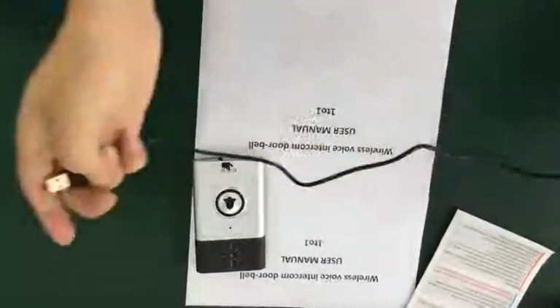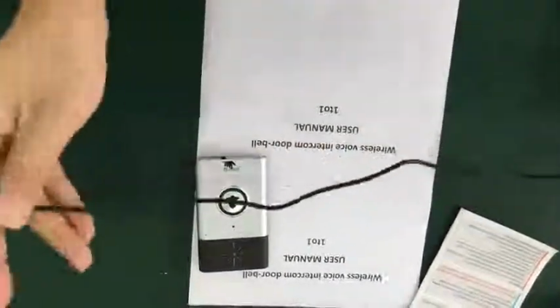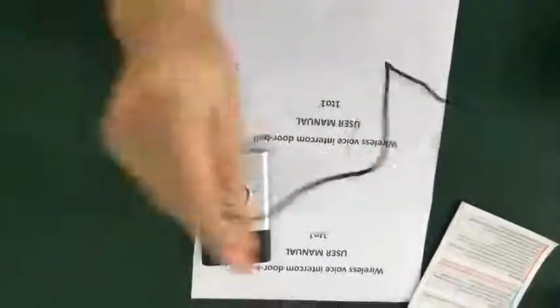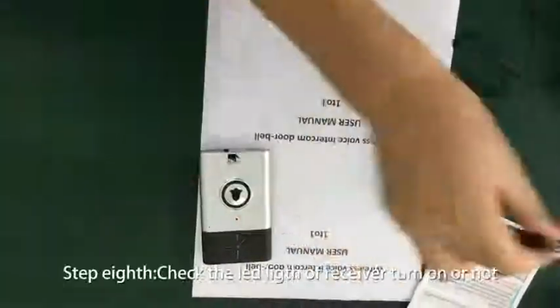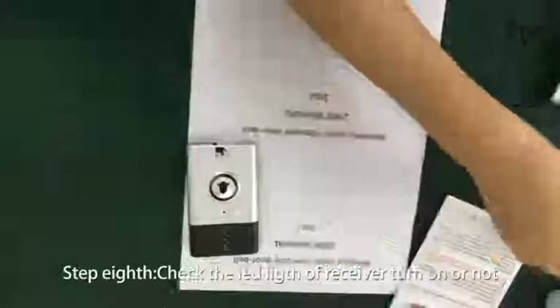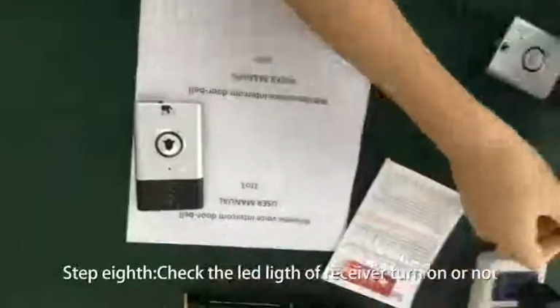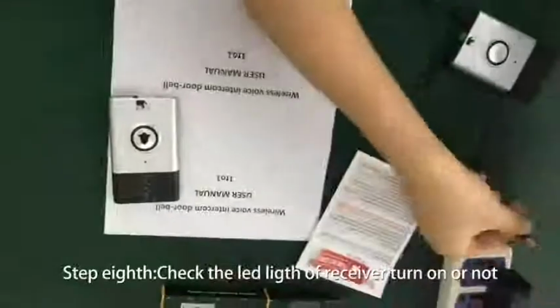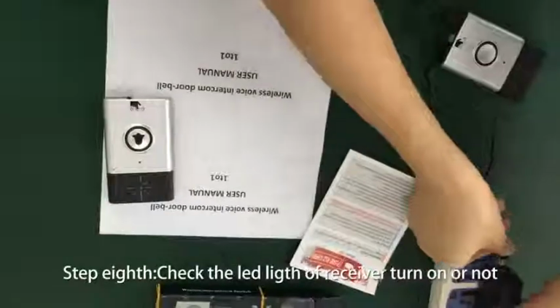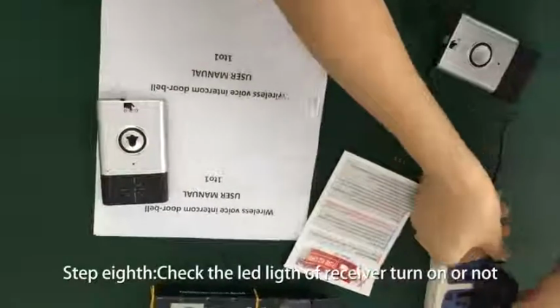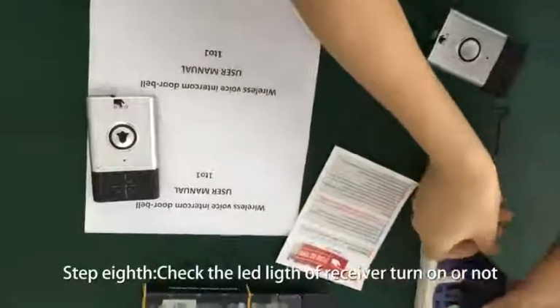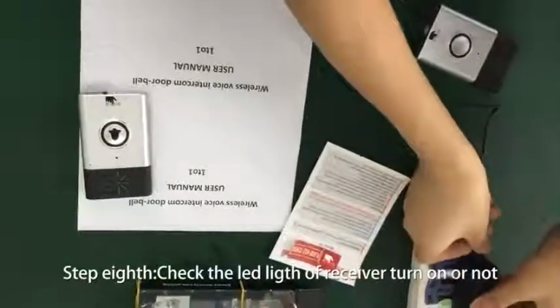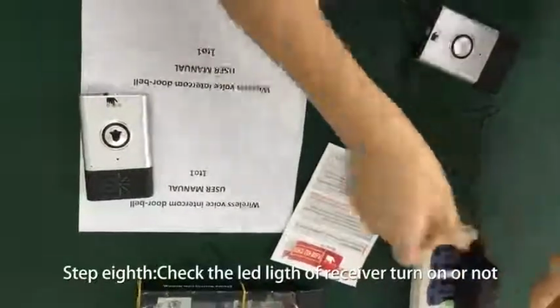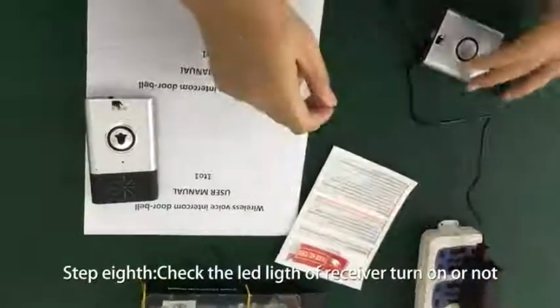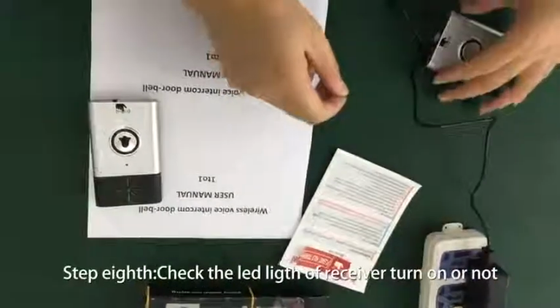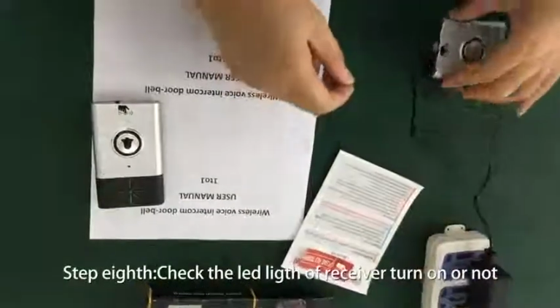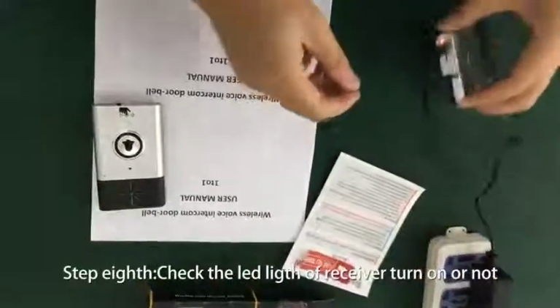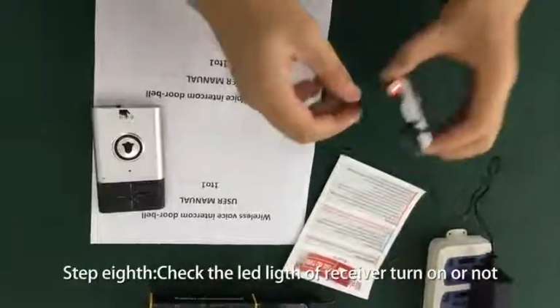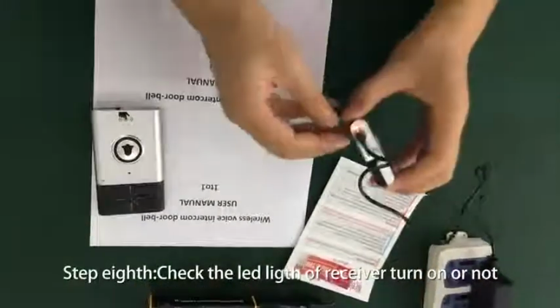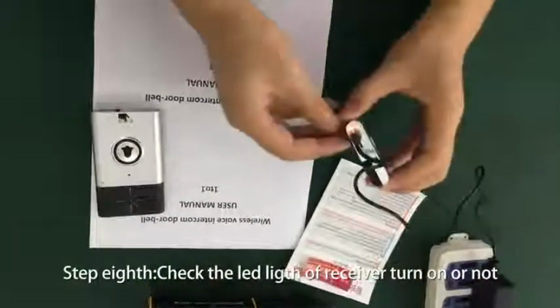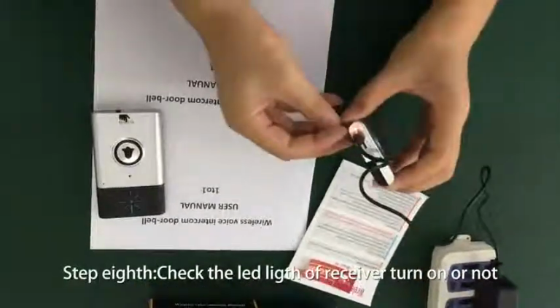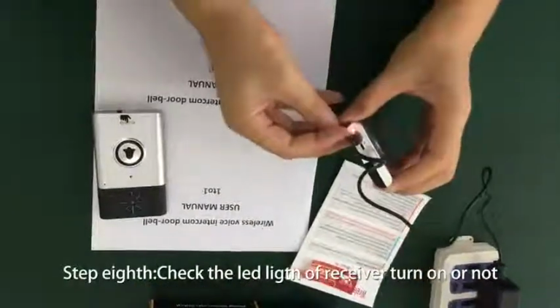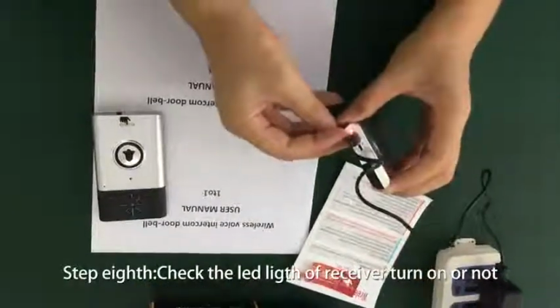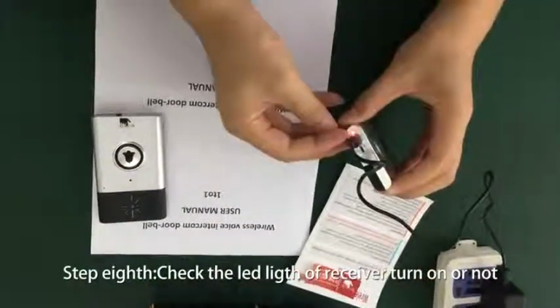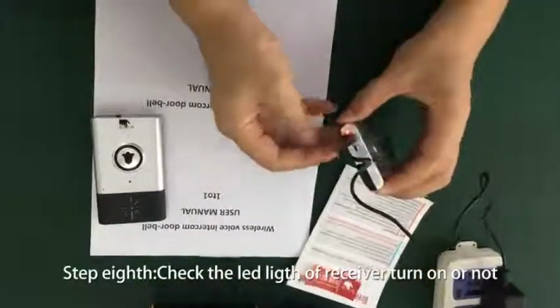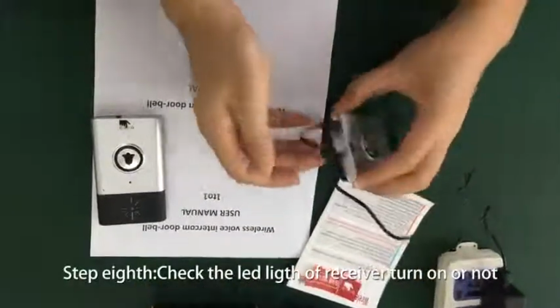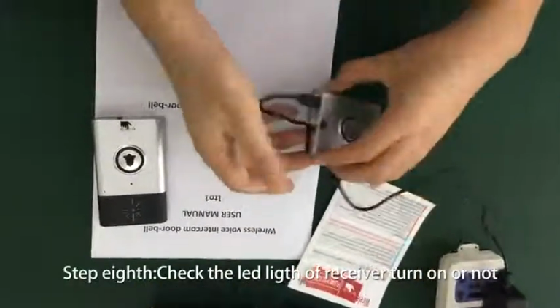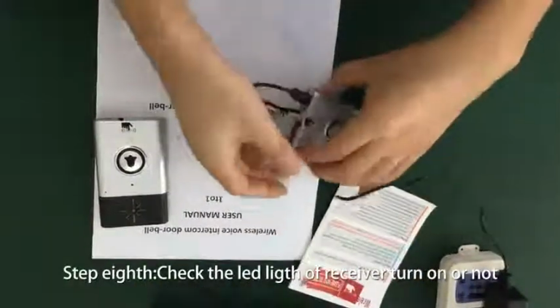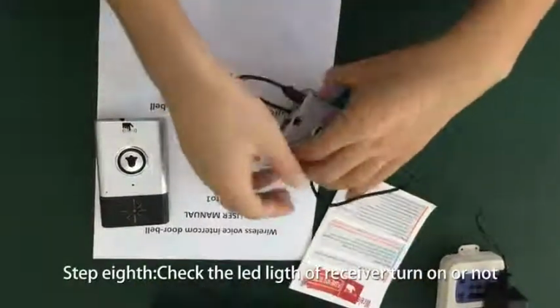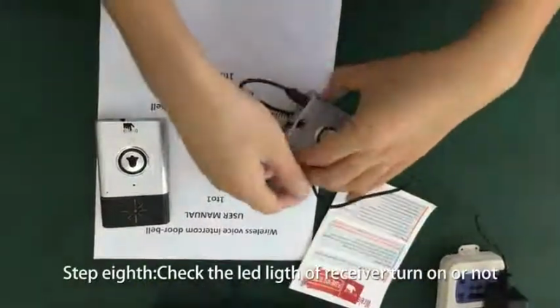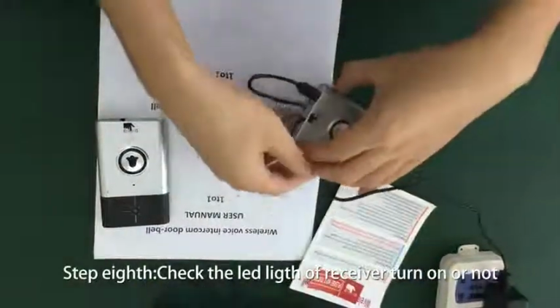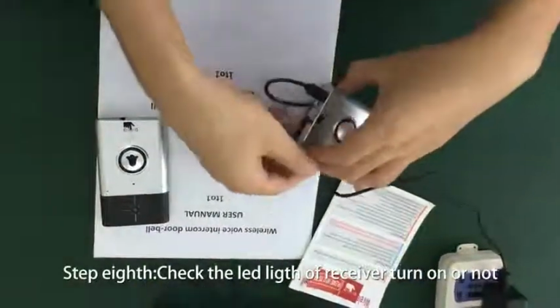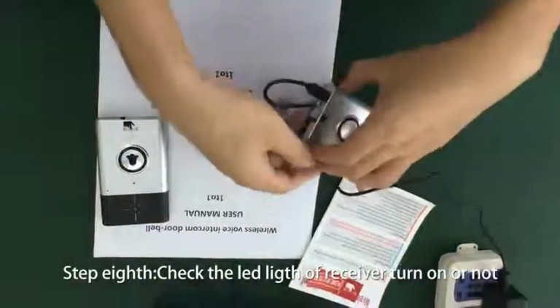Step 8: check whether the LED lights of the receiver turn on or not.